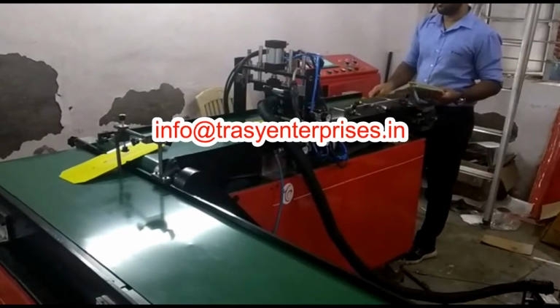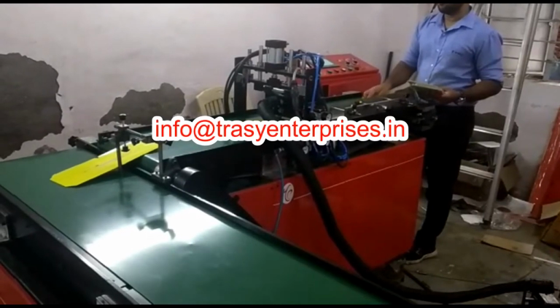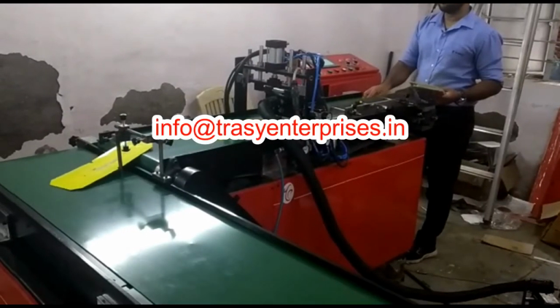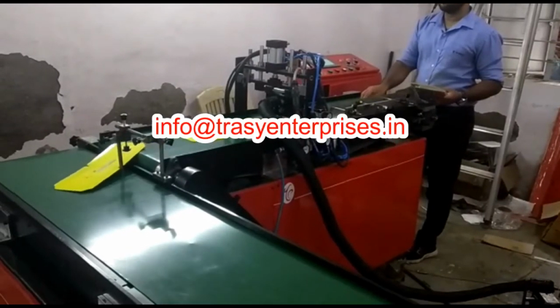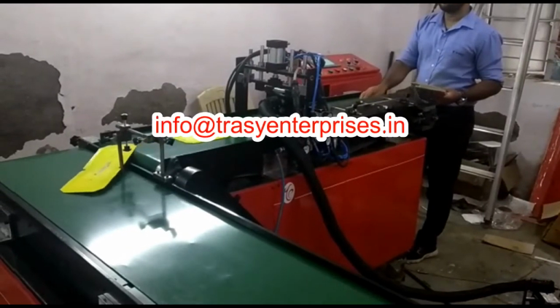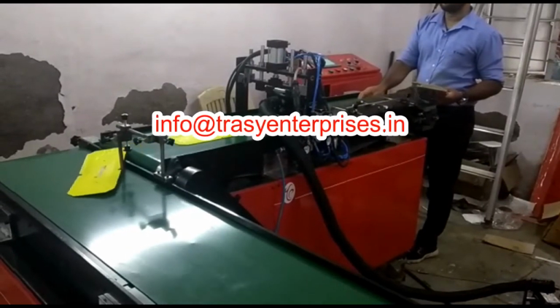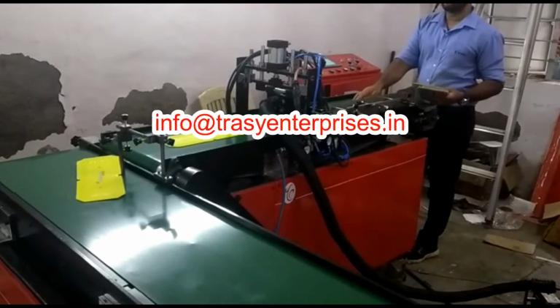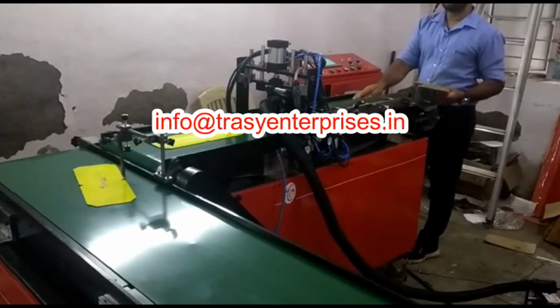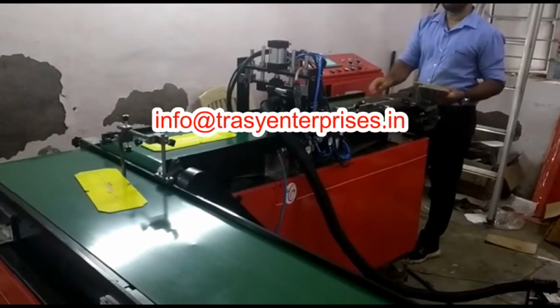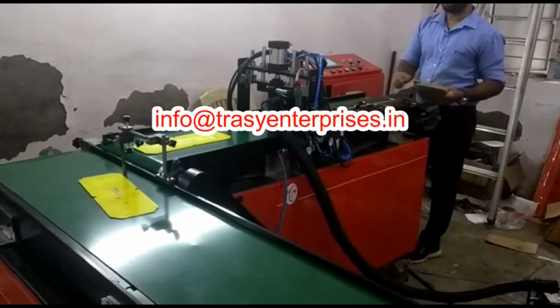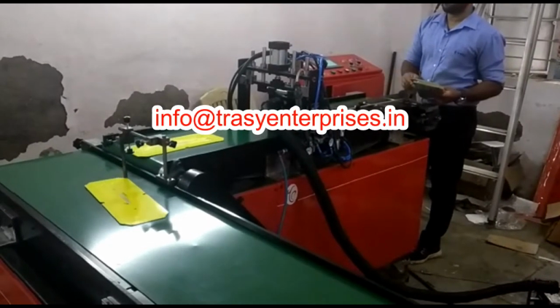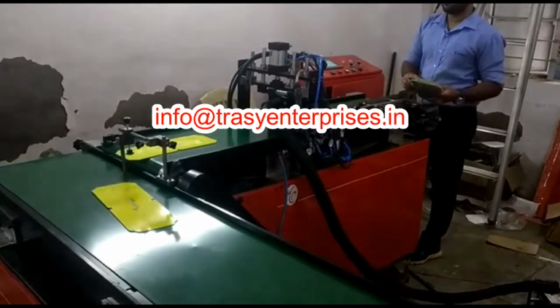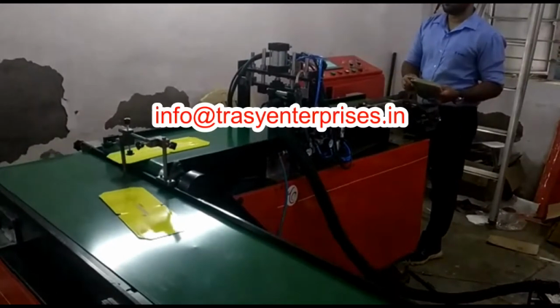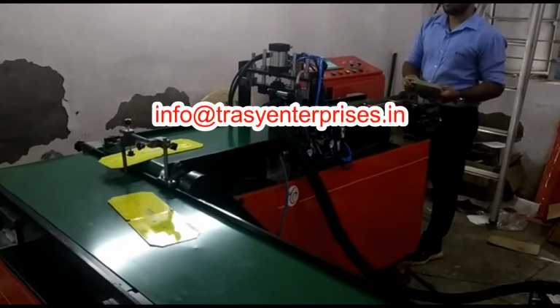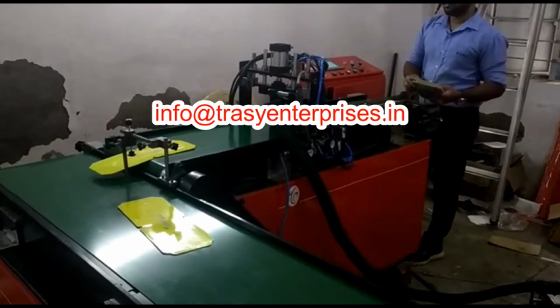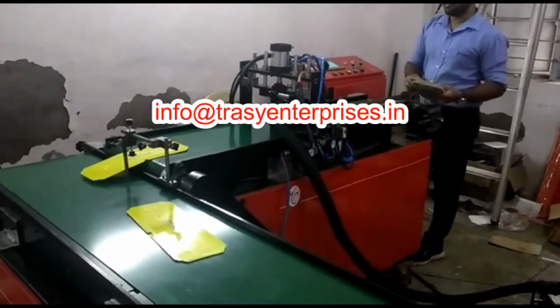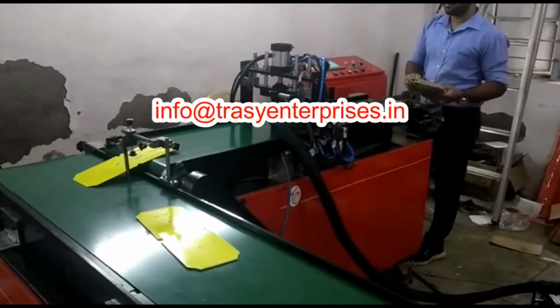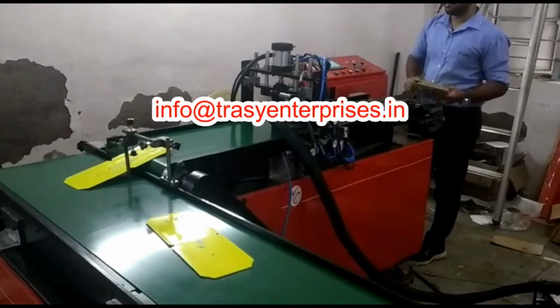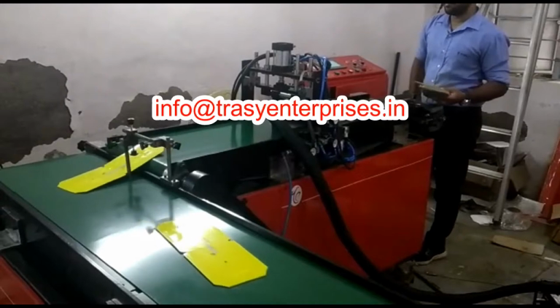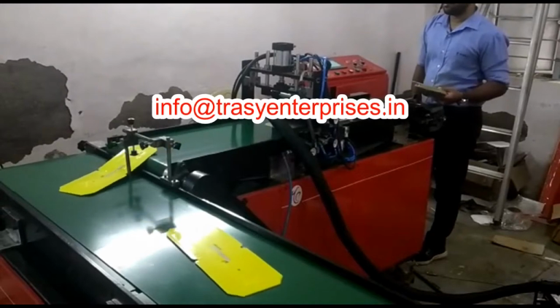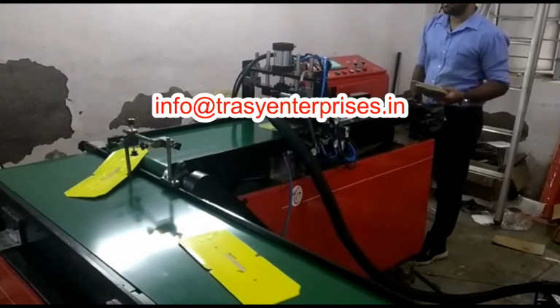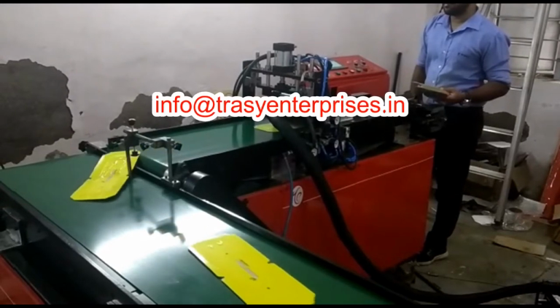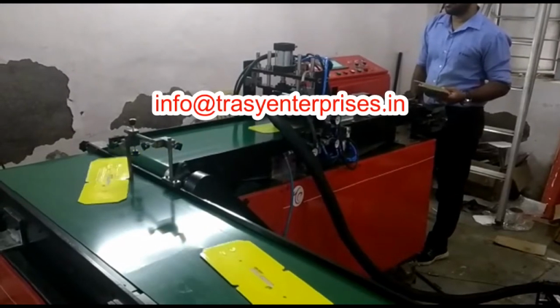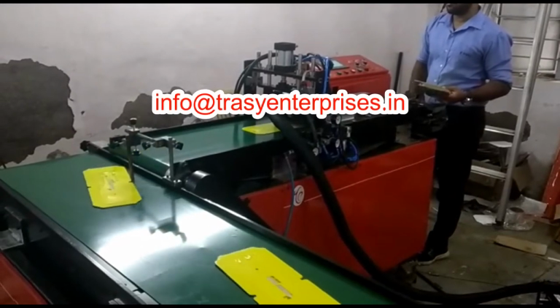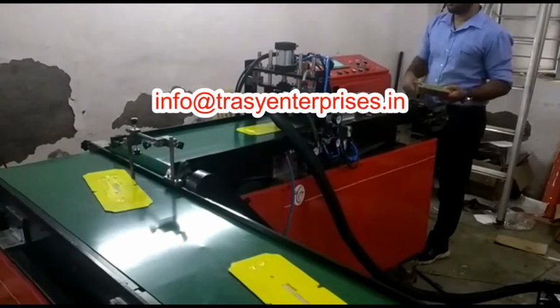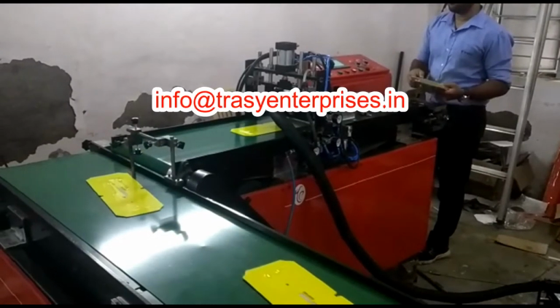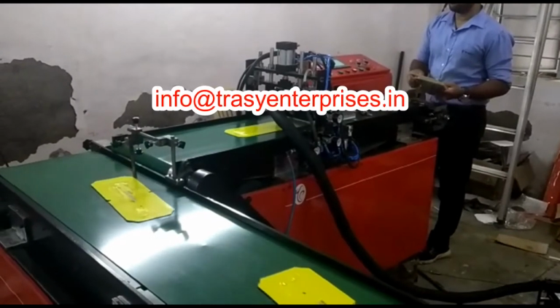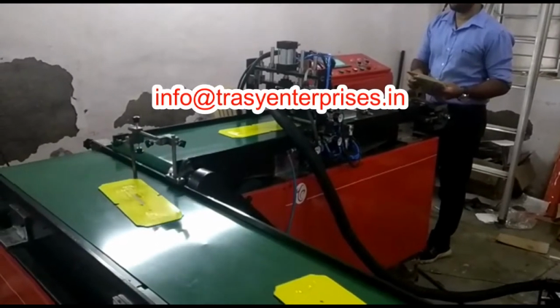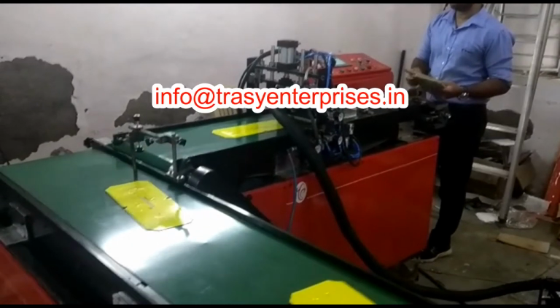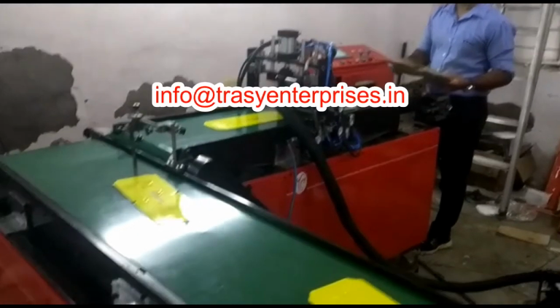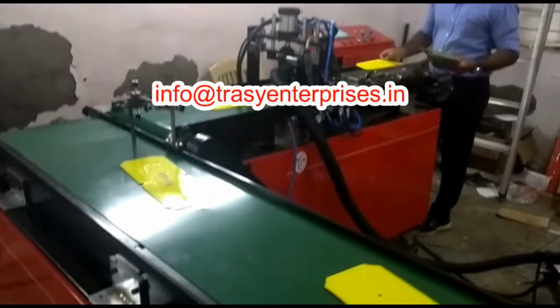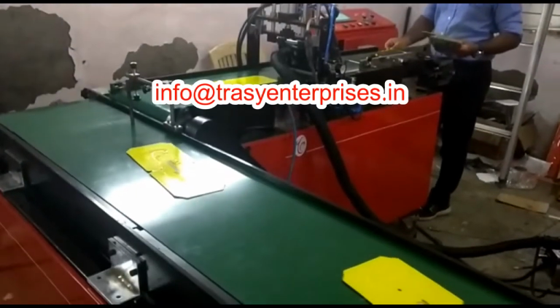This machine runs on PLC and is operated by touch screen. This machine is made in India by Trazi Enterprises.